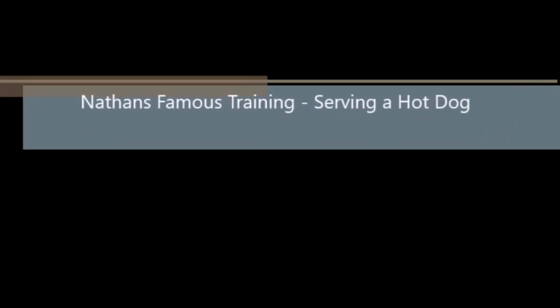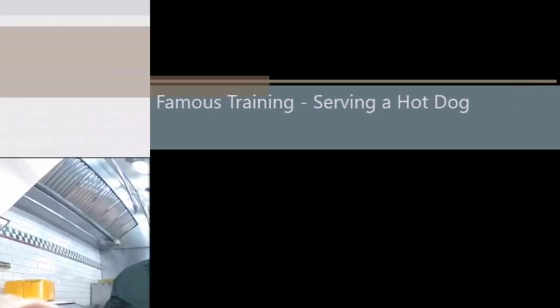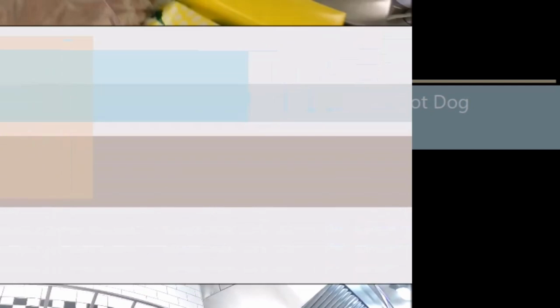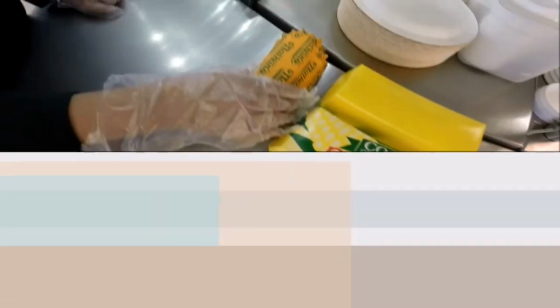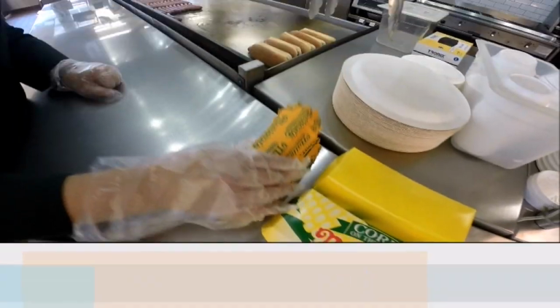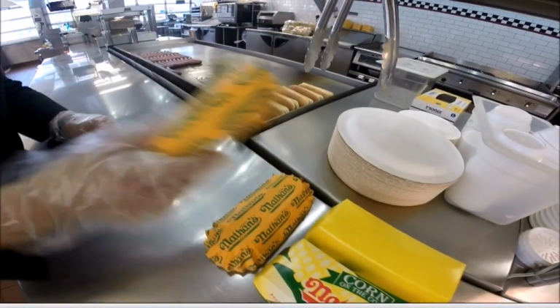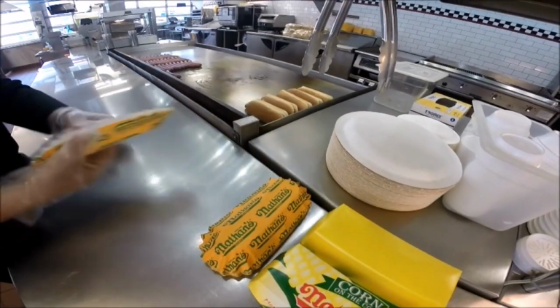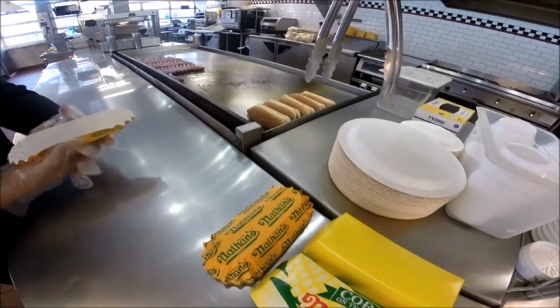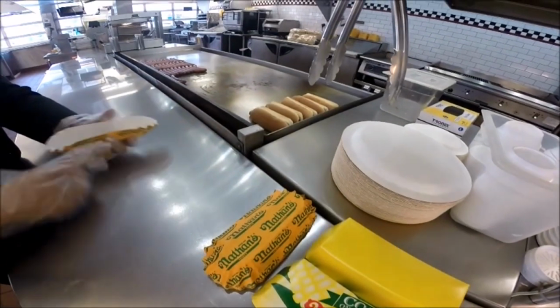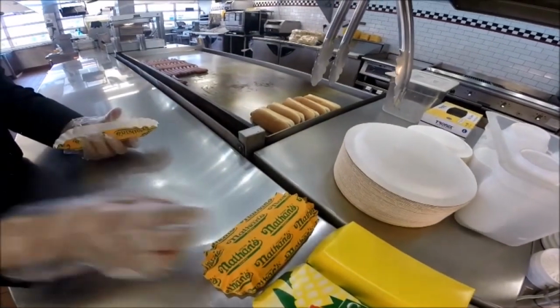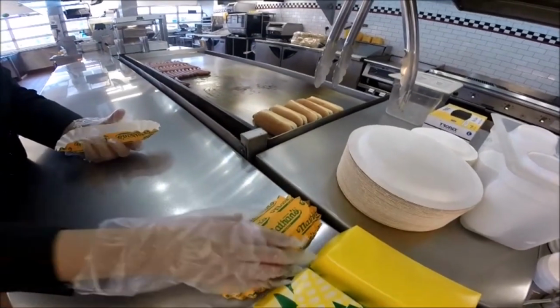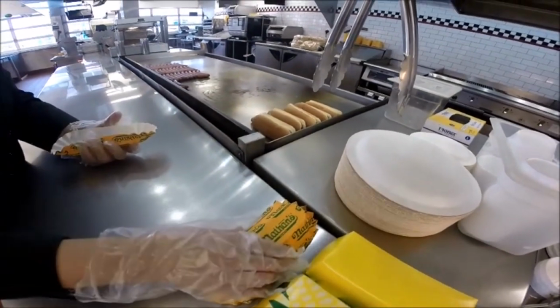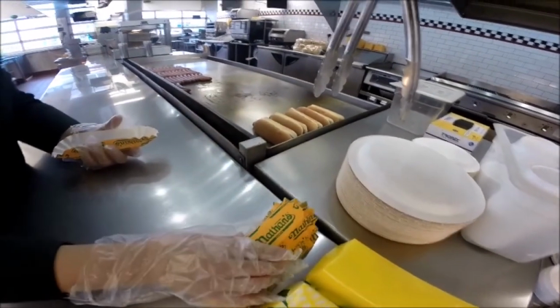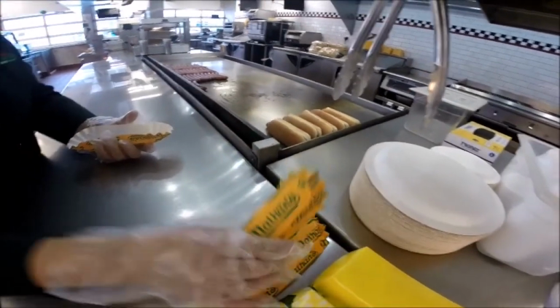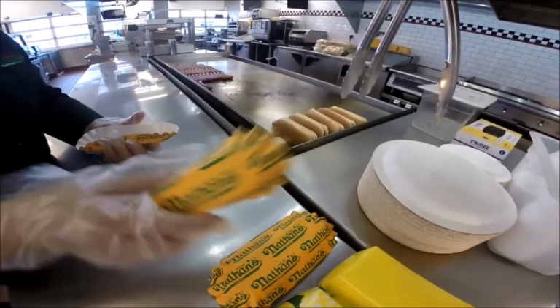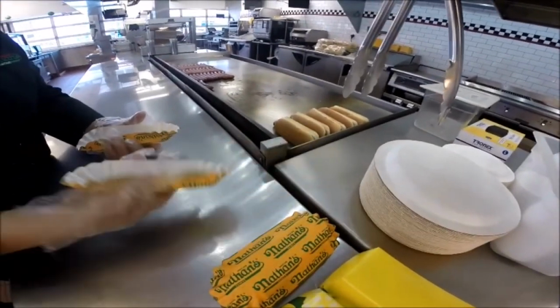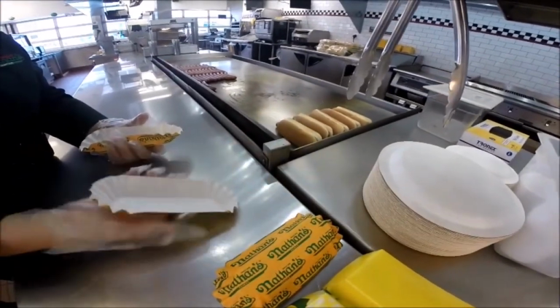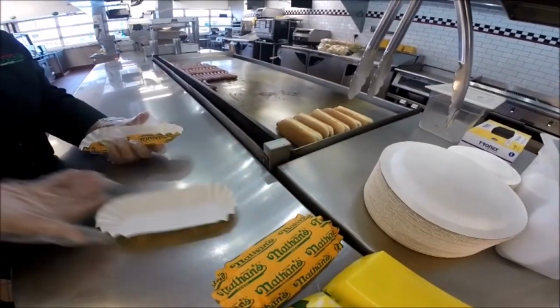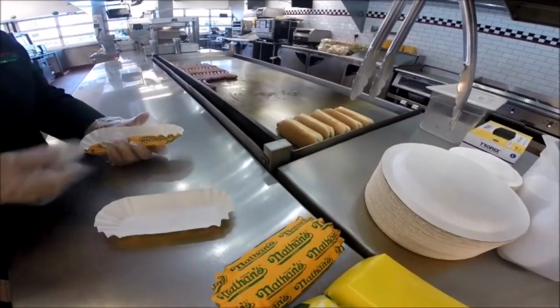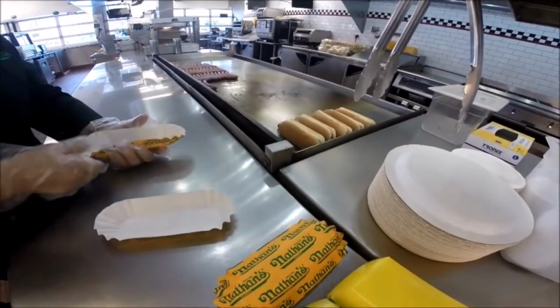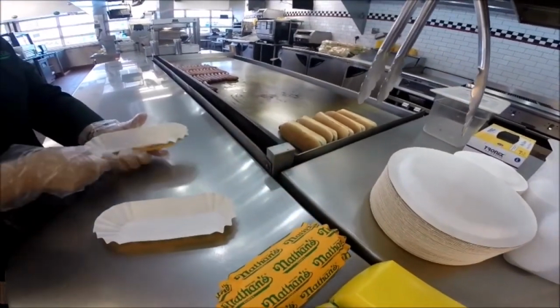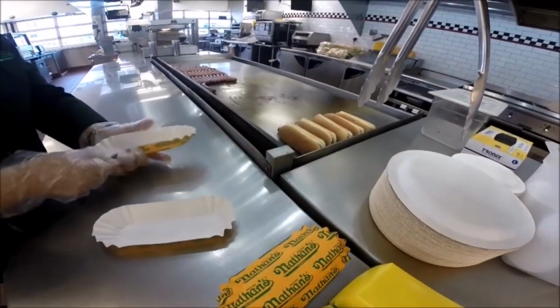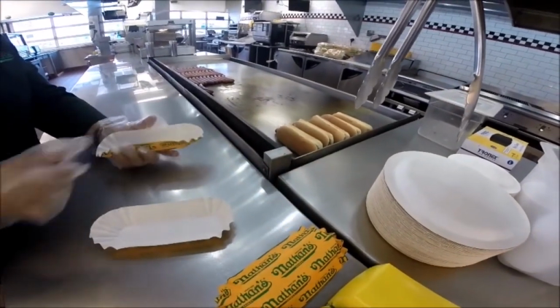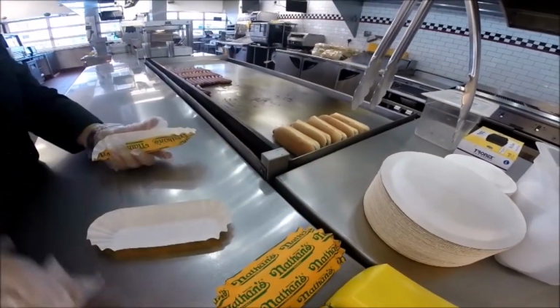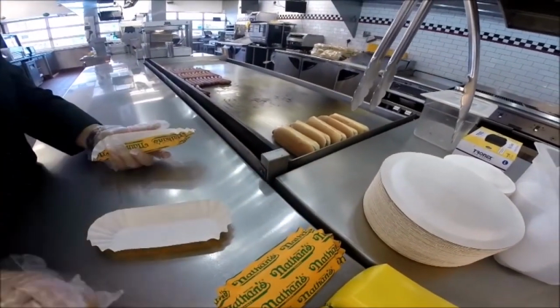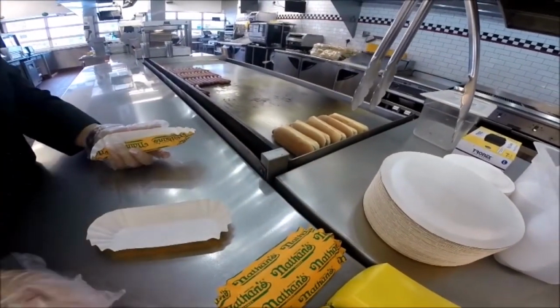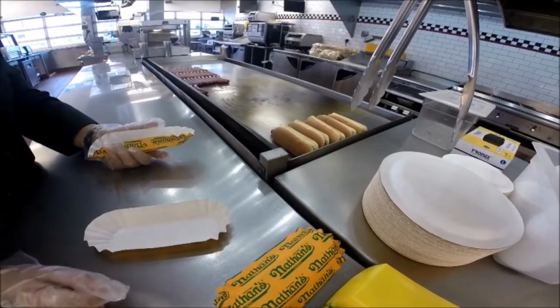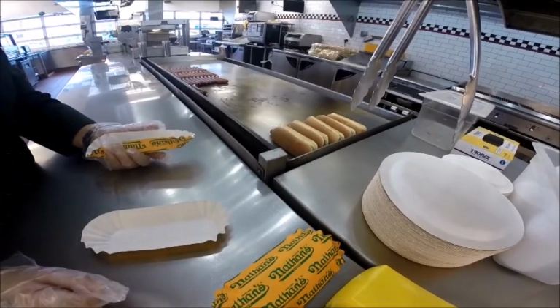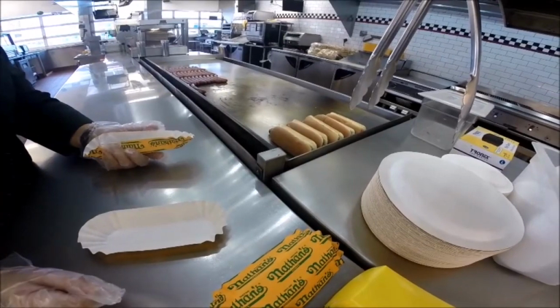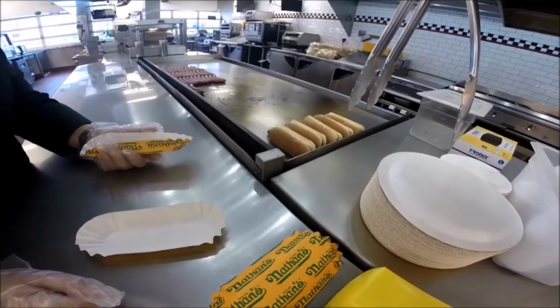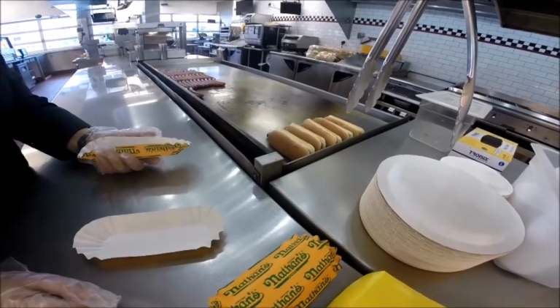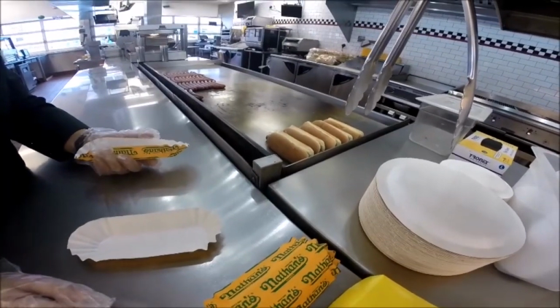I'm going to show you how to properly put the toppings on your hot dog. We're going to make a hot dog with cheese and a hot dog with chili.